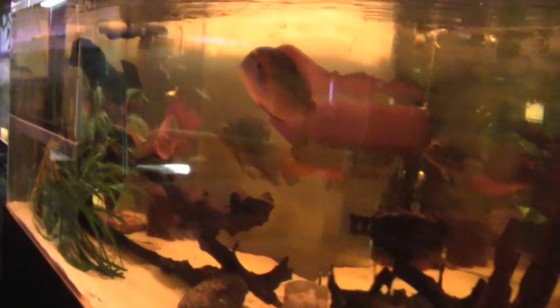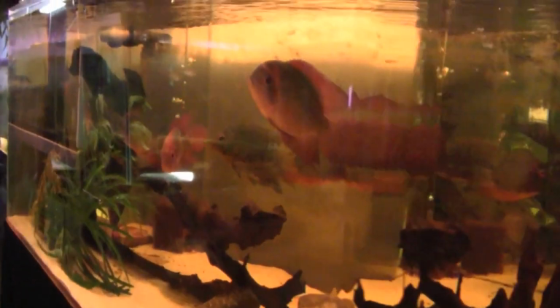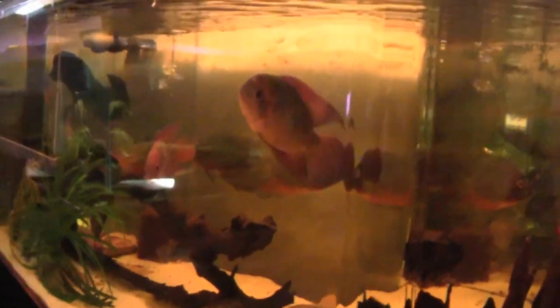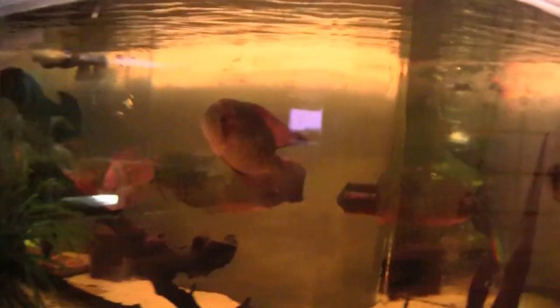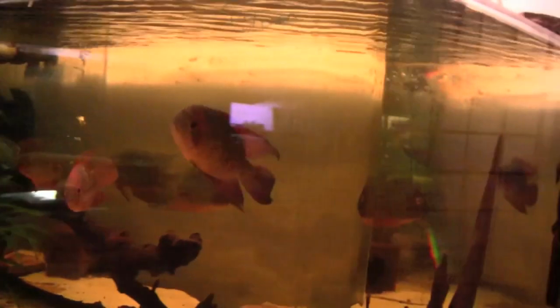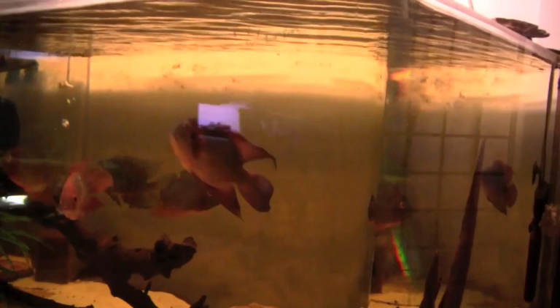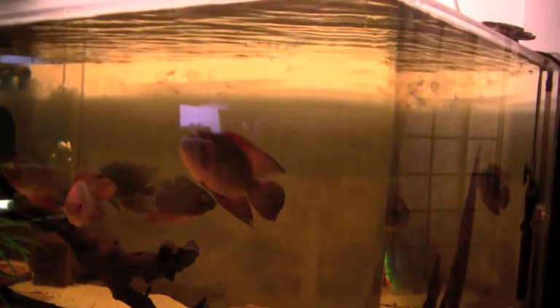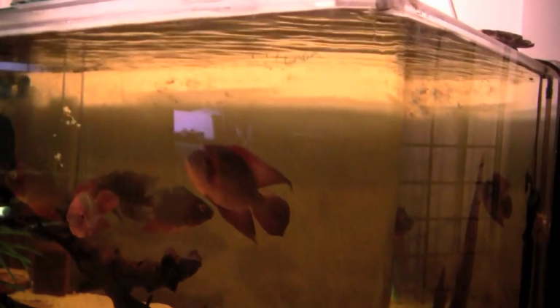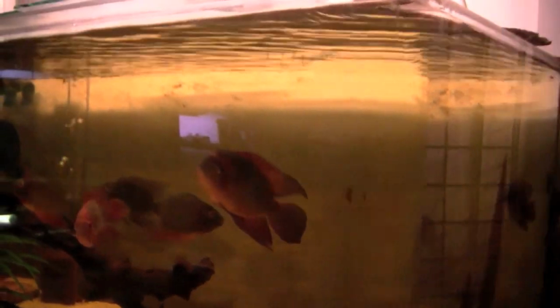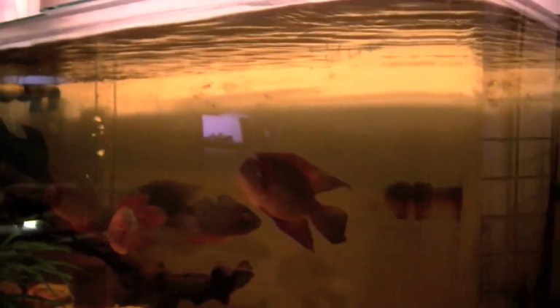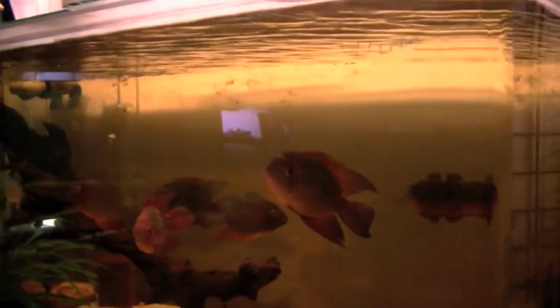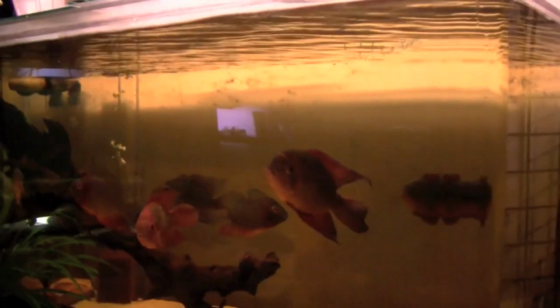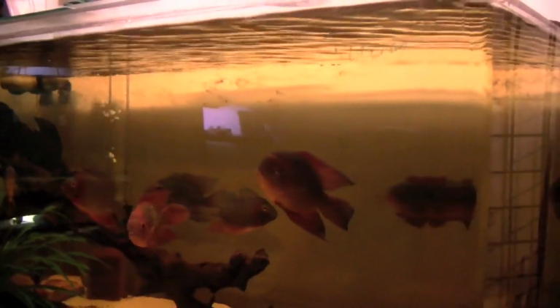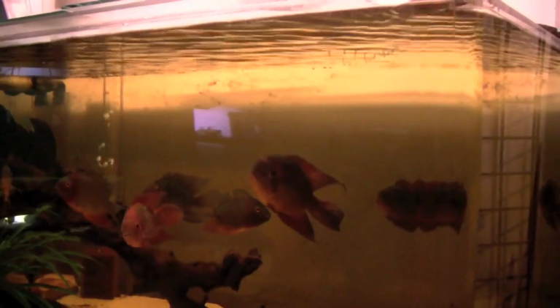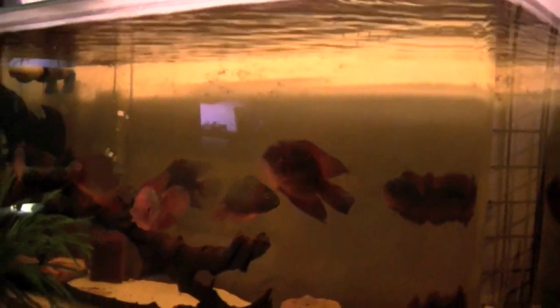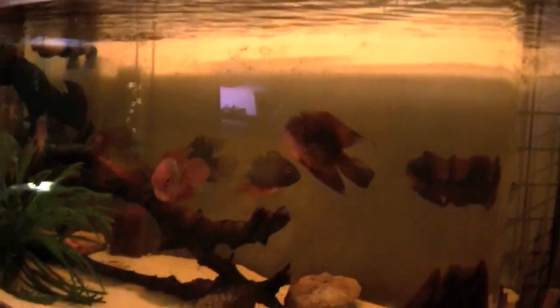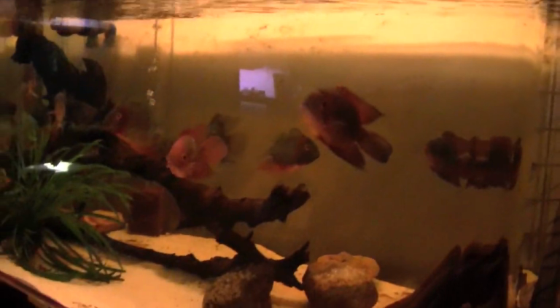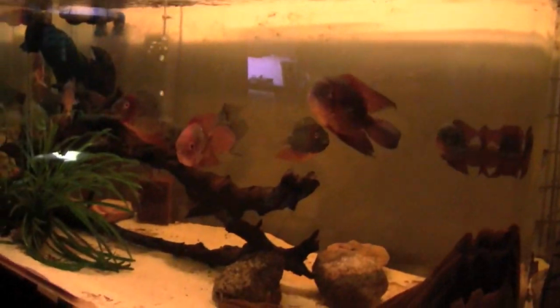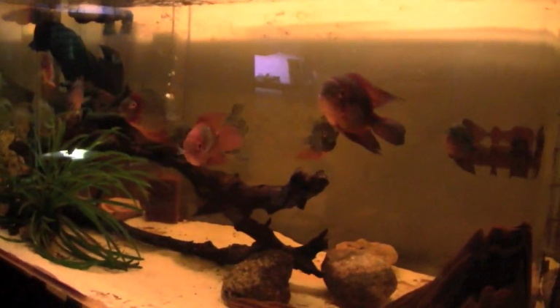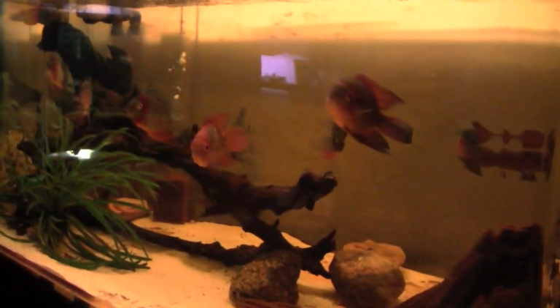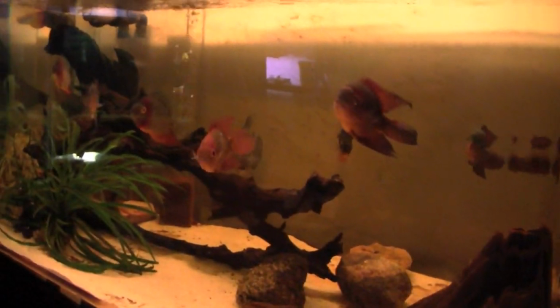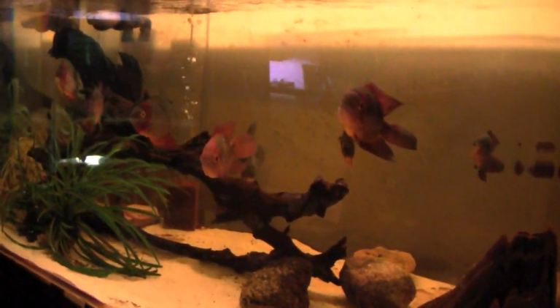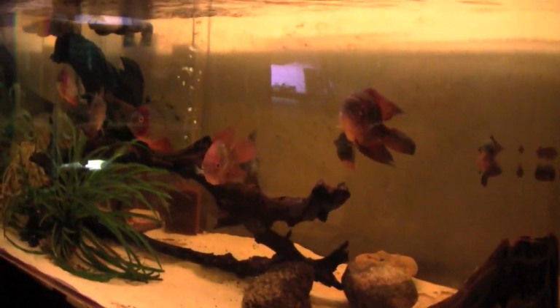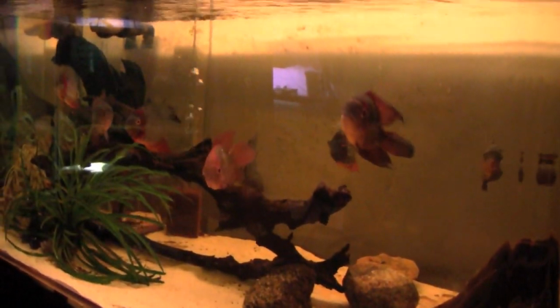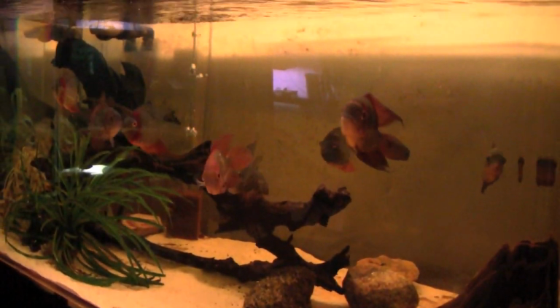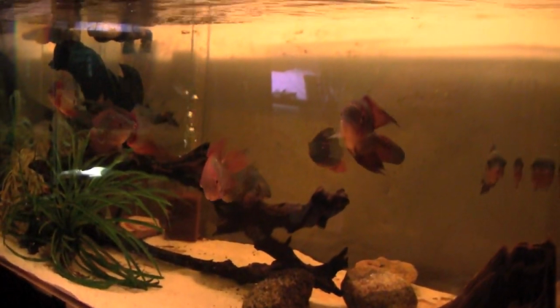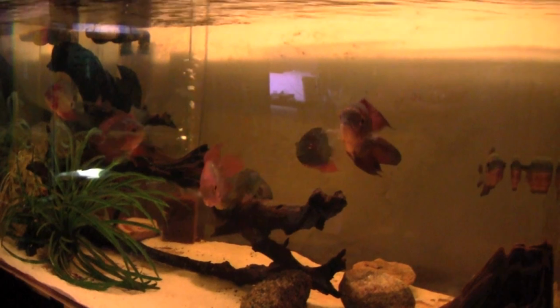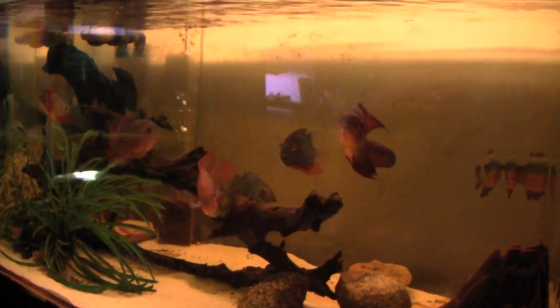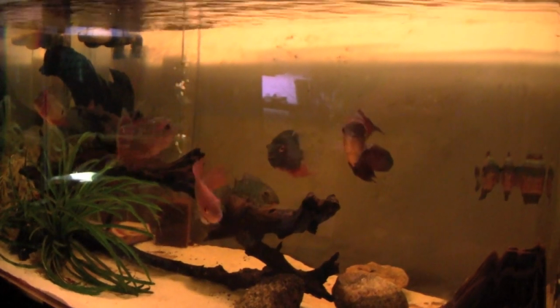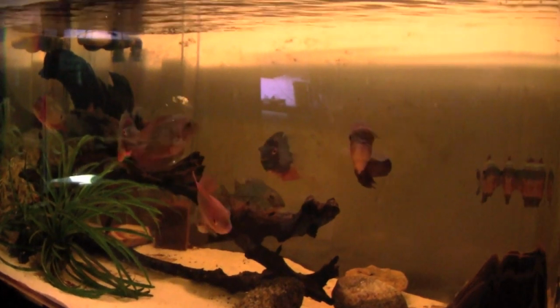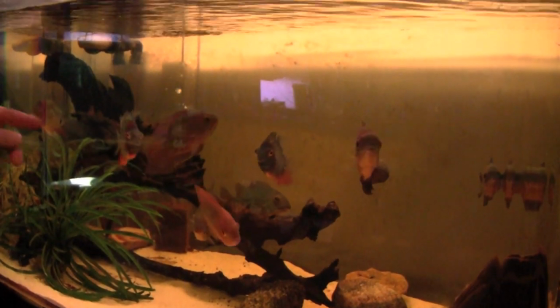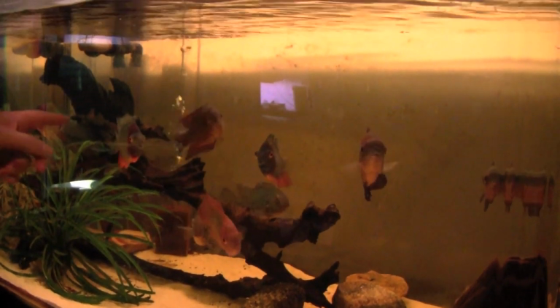Here is a large South American community including Severums, chocolate cichlids, and the true parrot cichlid, Hoplarchus psittacus.